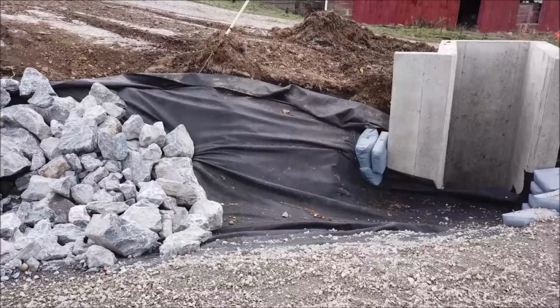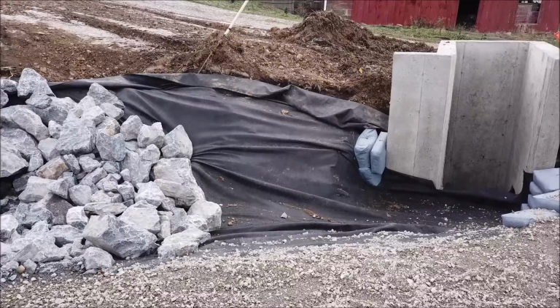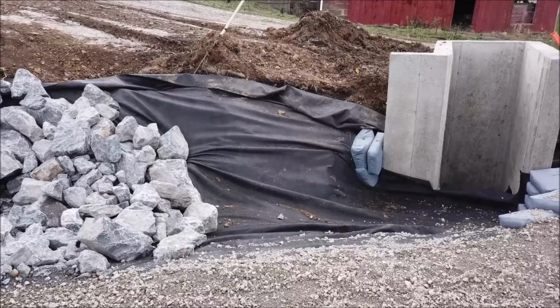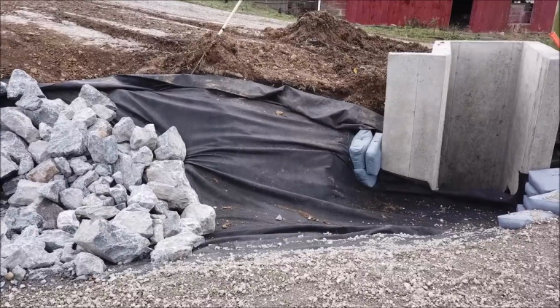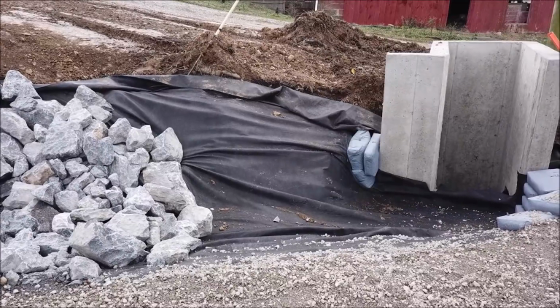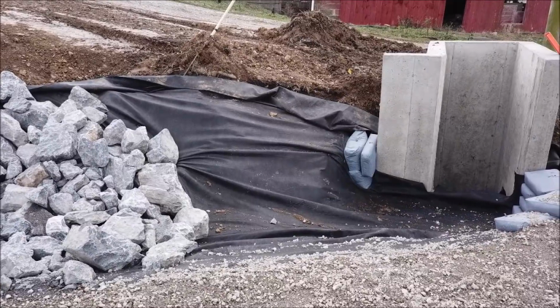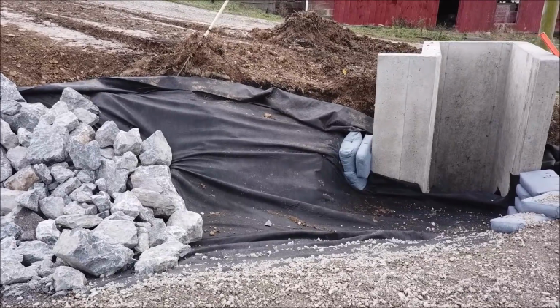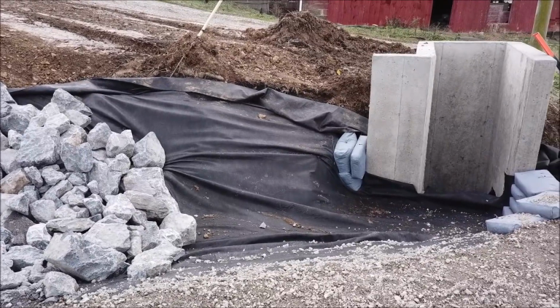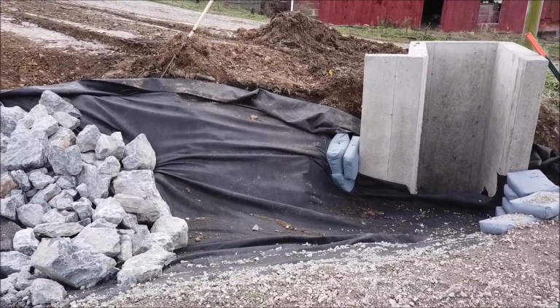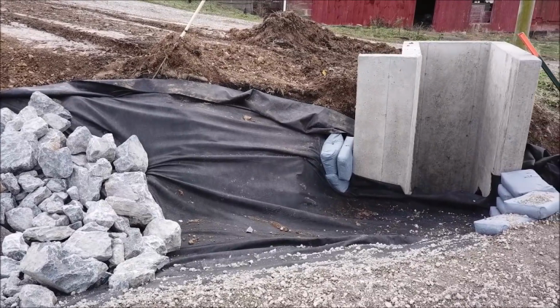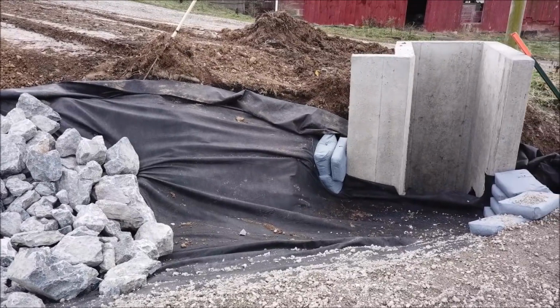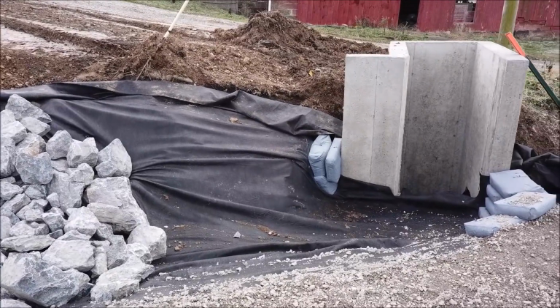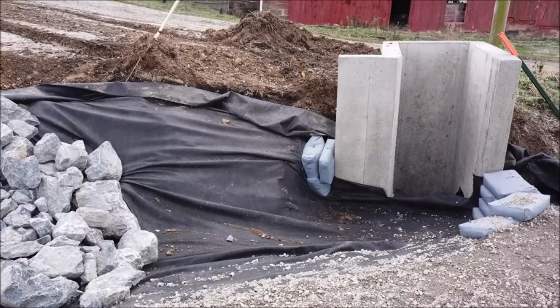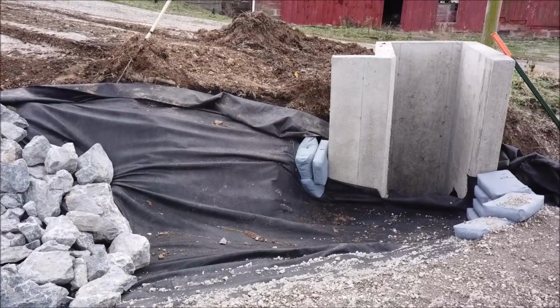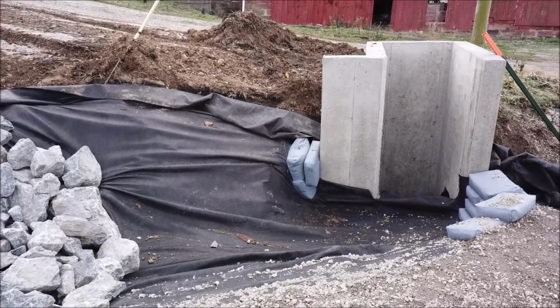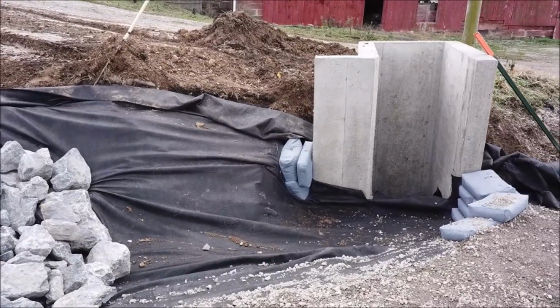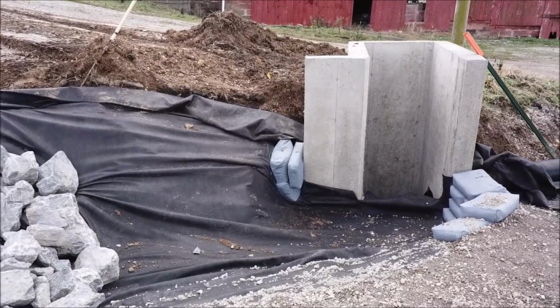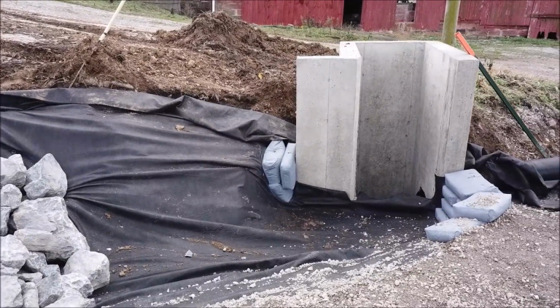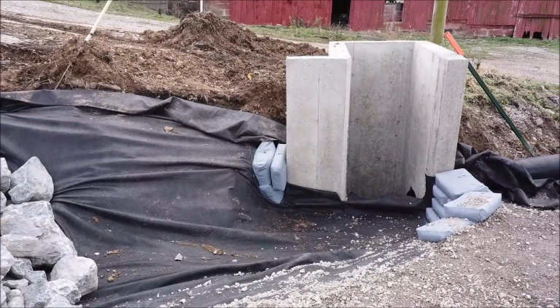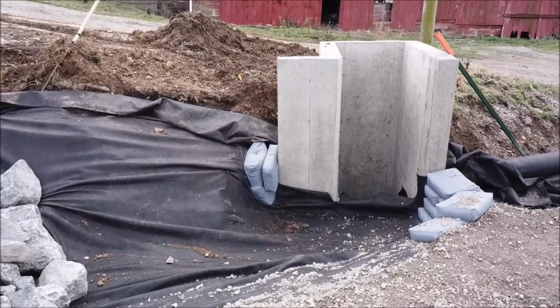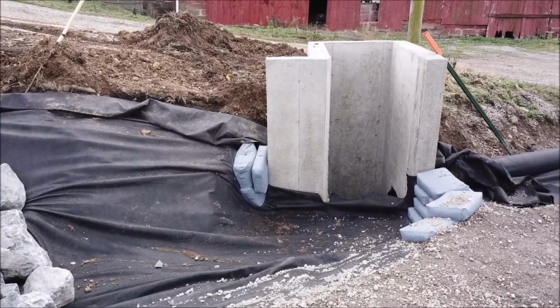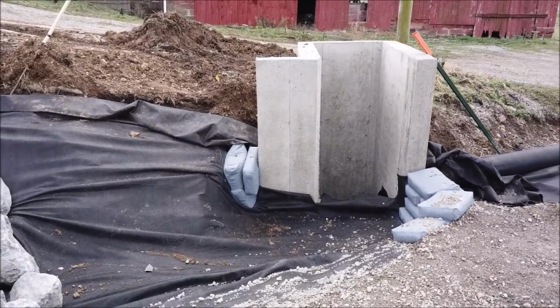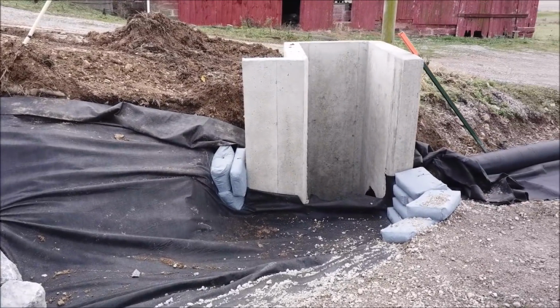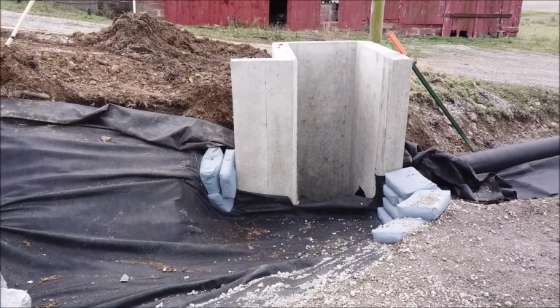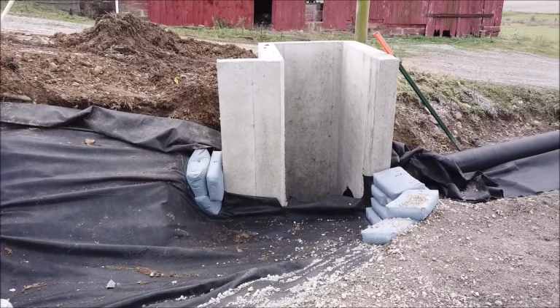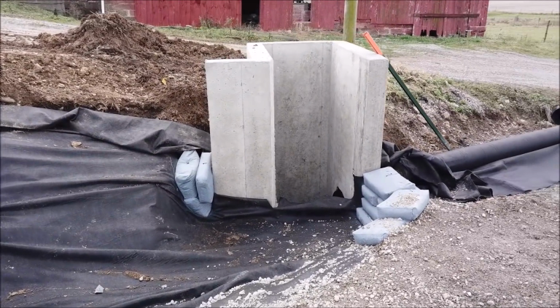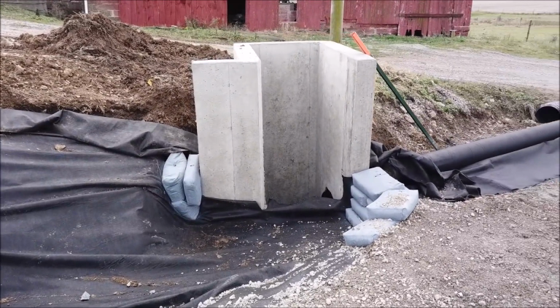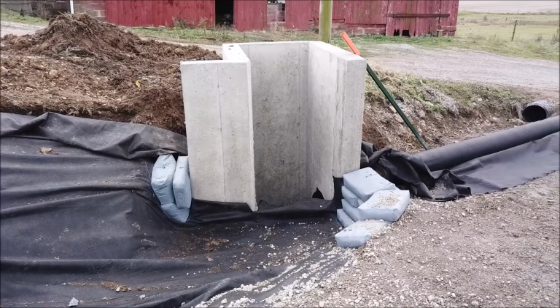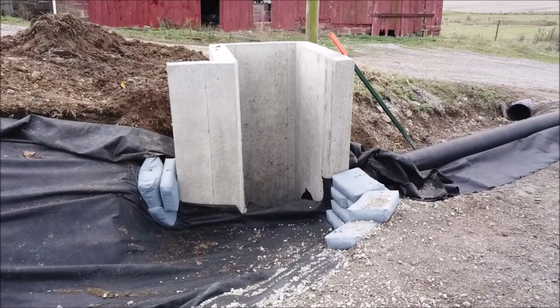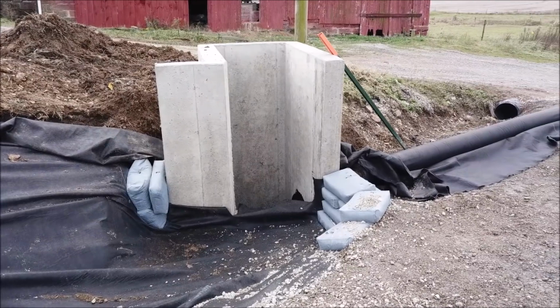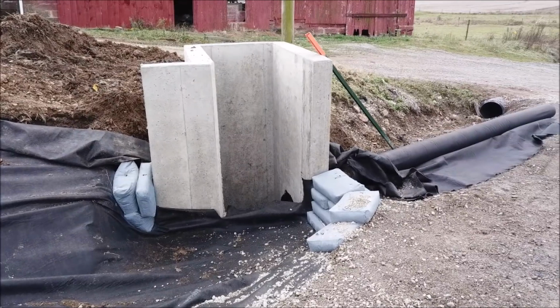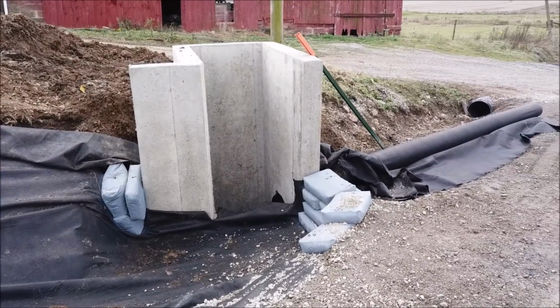We also have a view of the inlet box with fabric to ensure the water flows into the box and underneath the road.